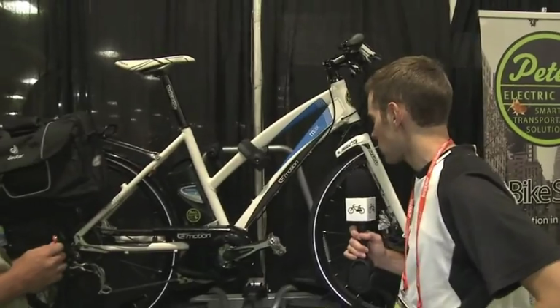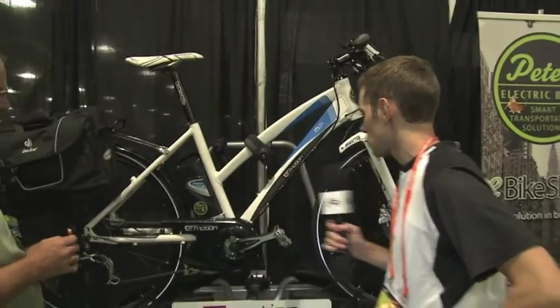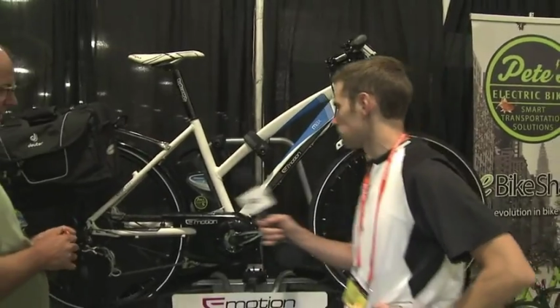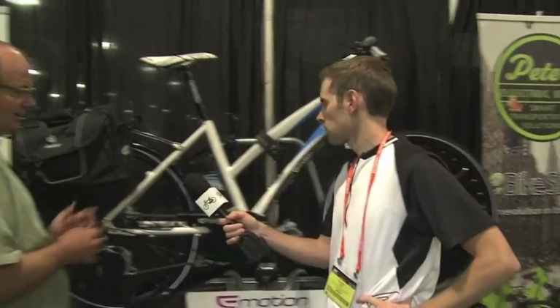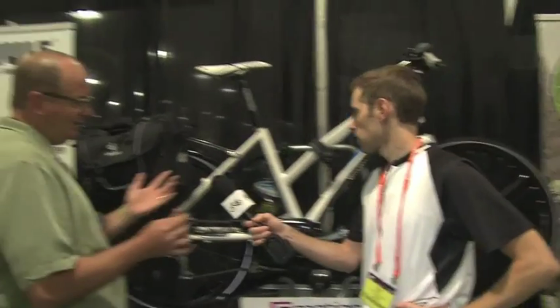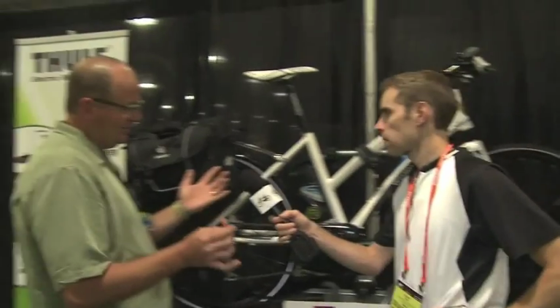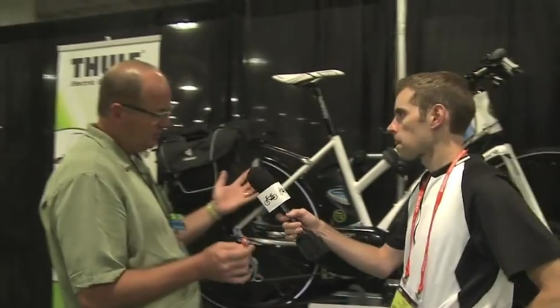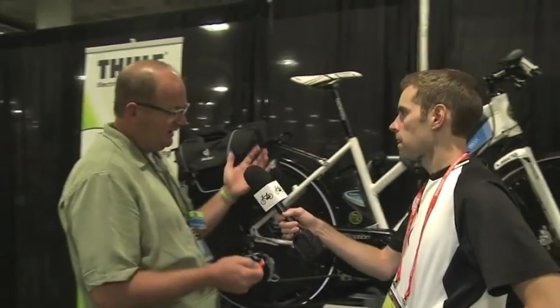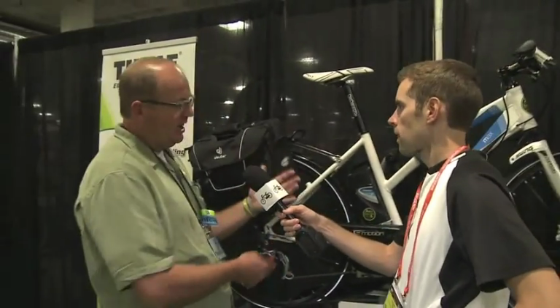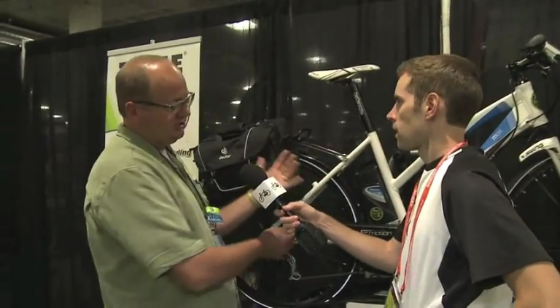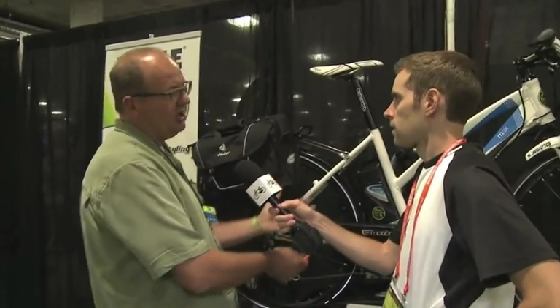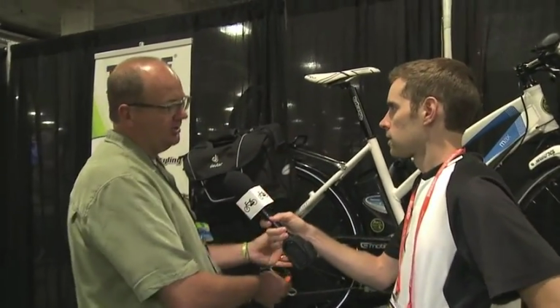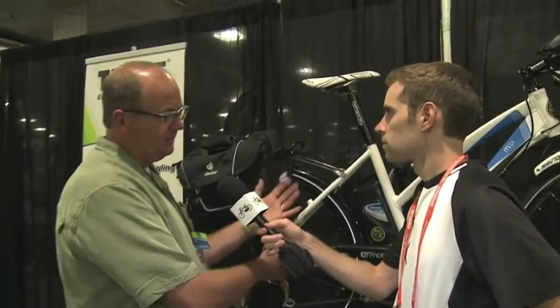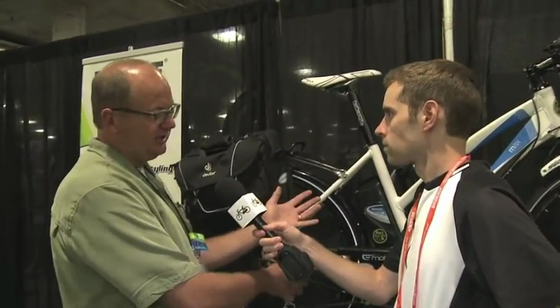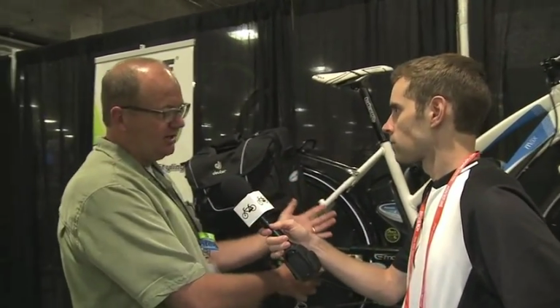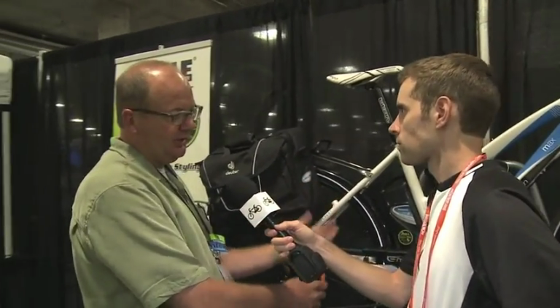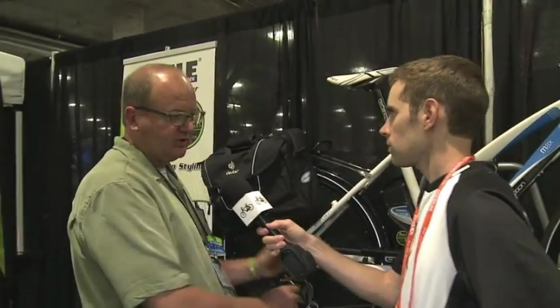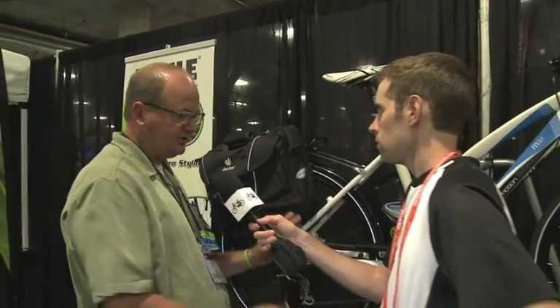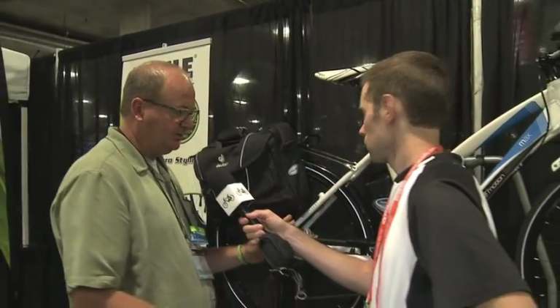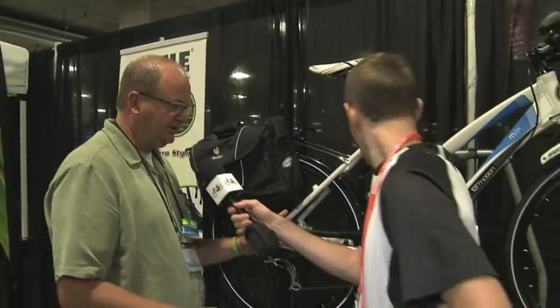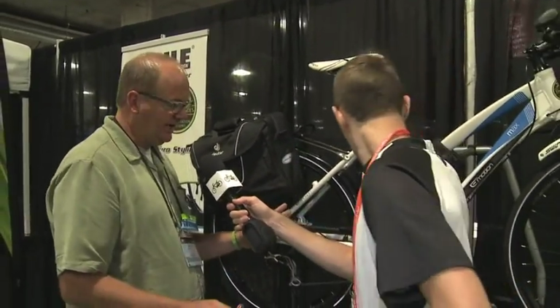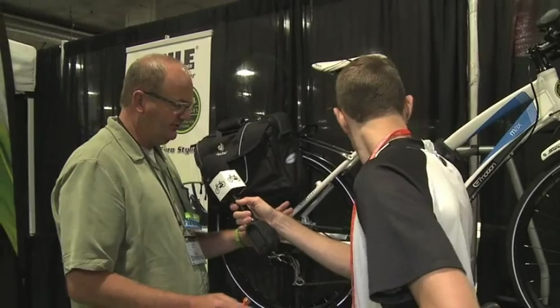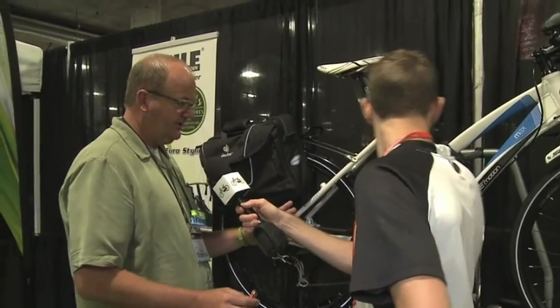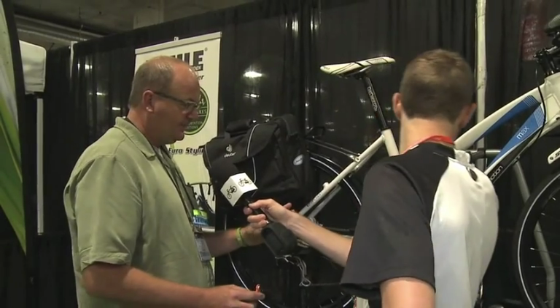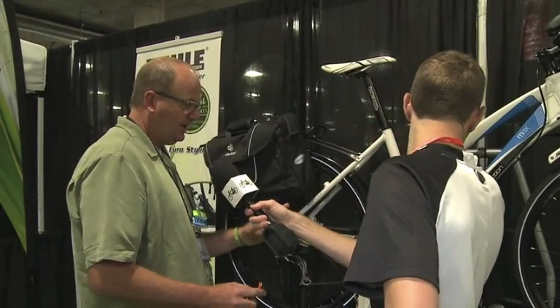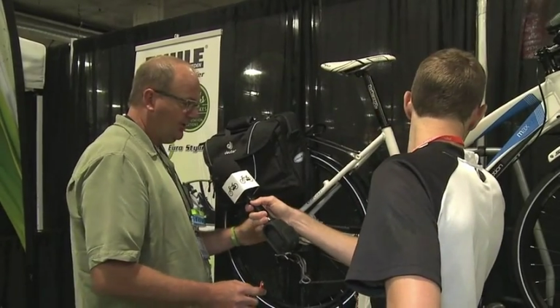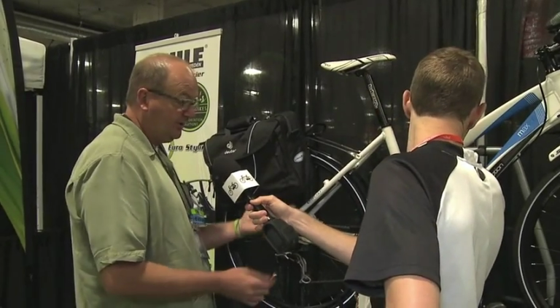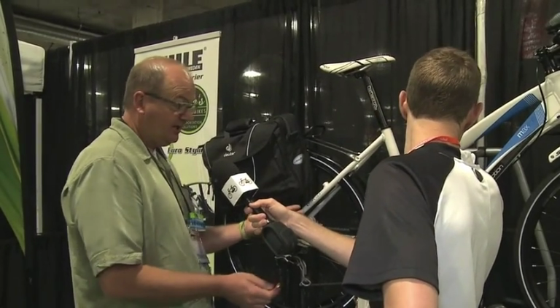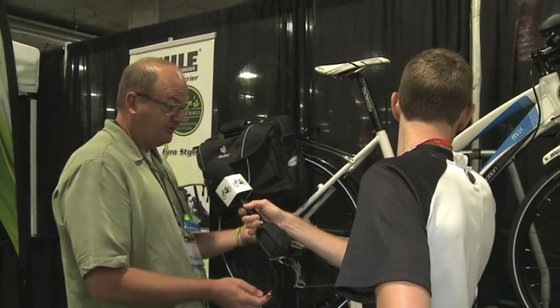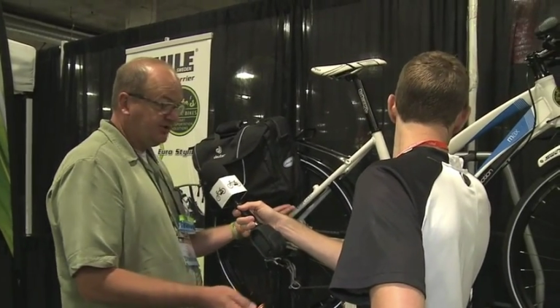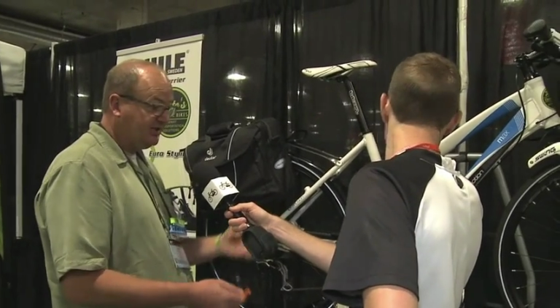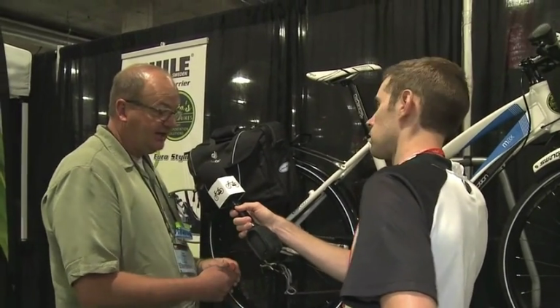Like any electric bike setup, it locks to the car and then the bike is locked as well, so it's completely safe. It retails for $699.